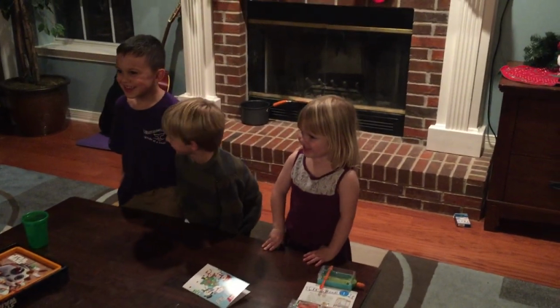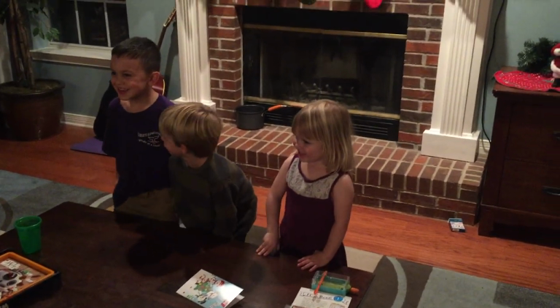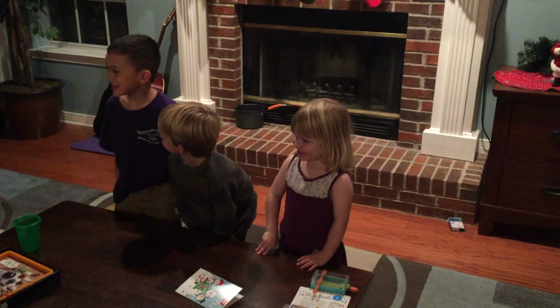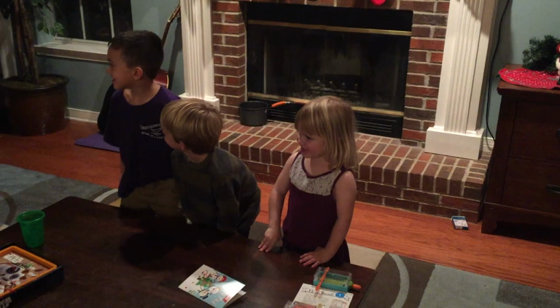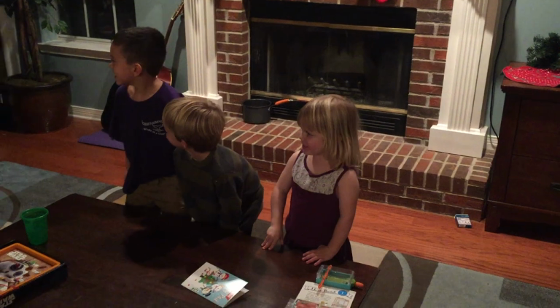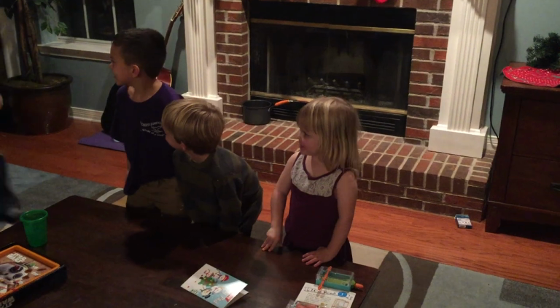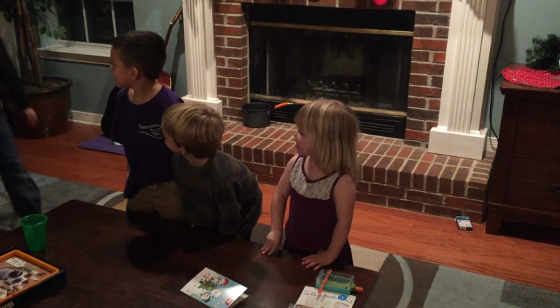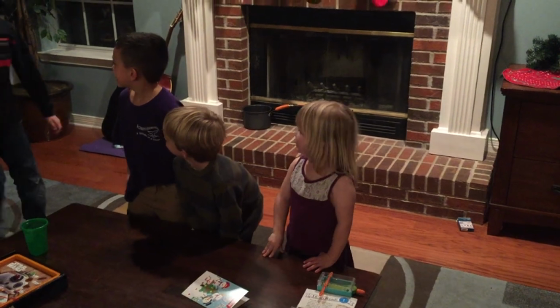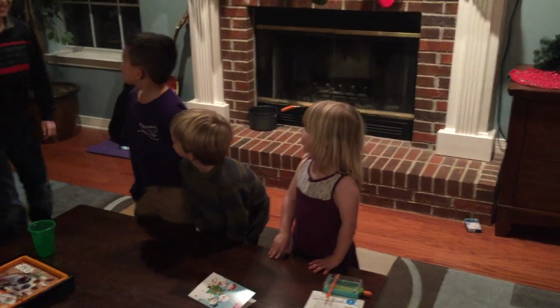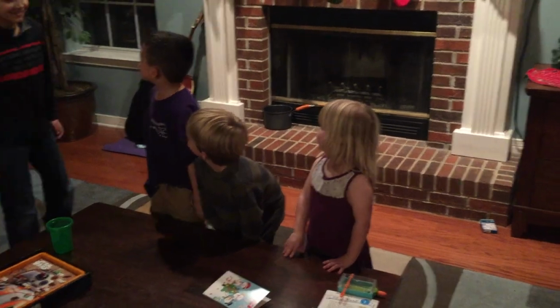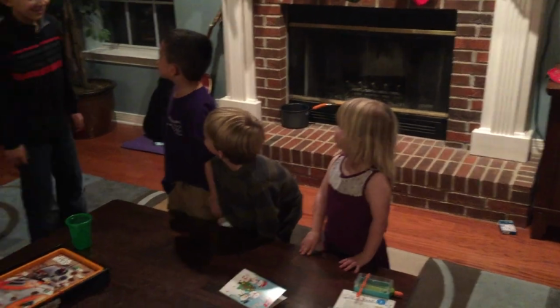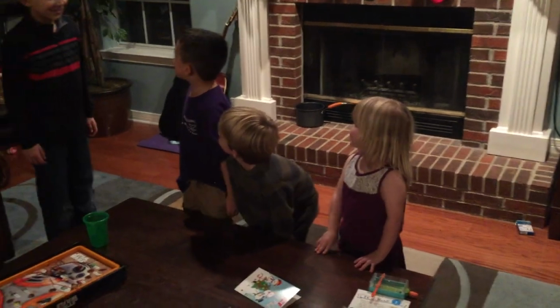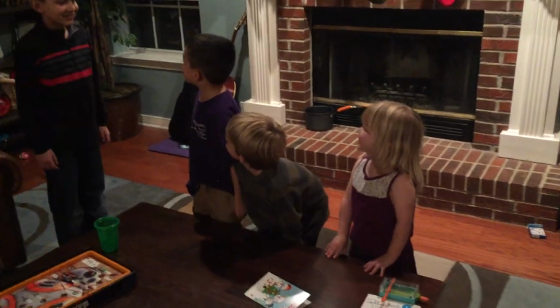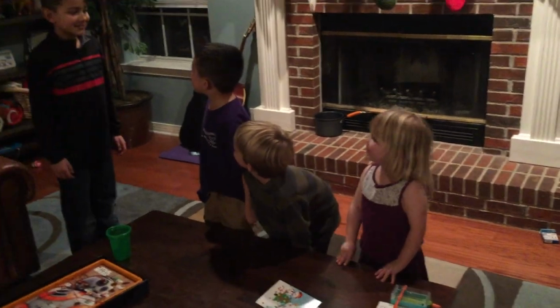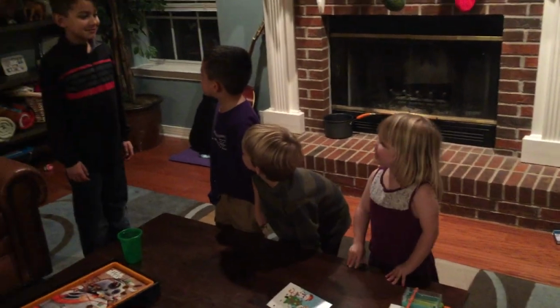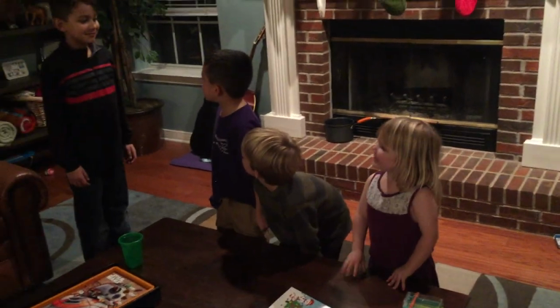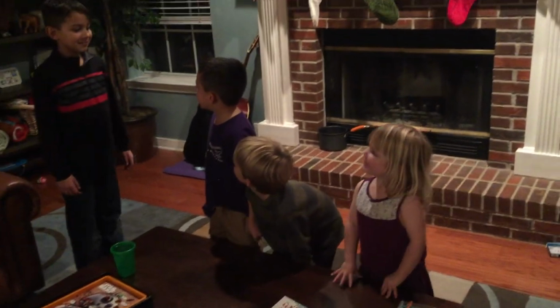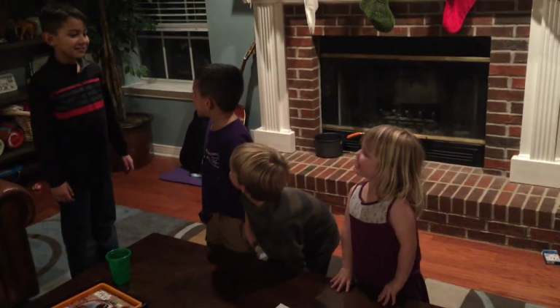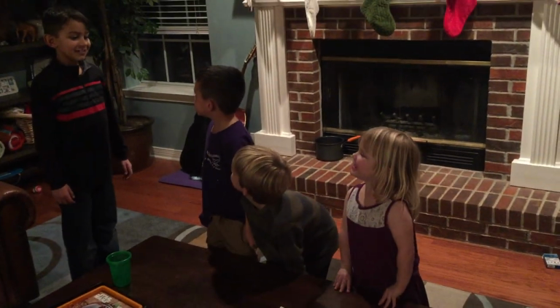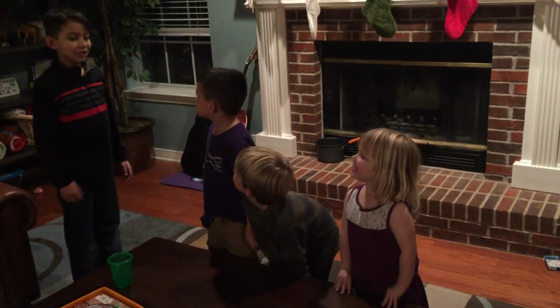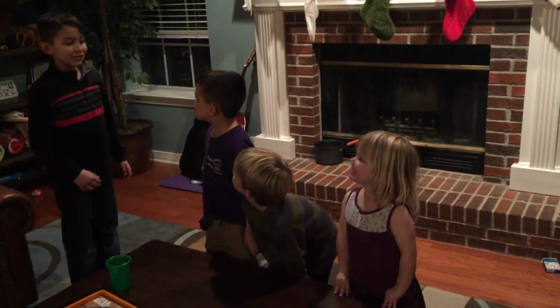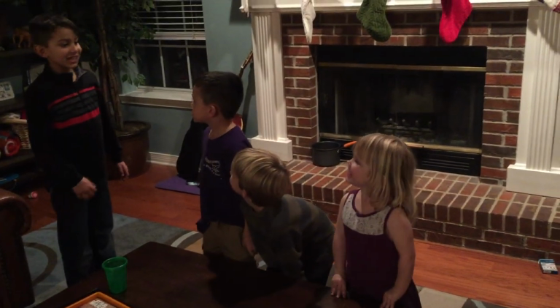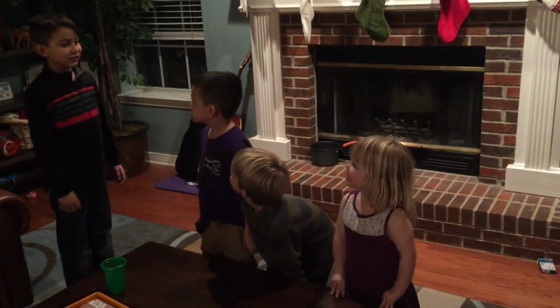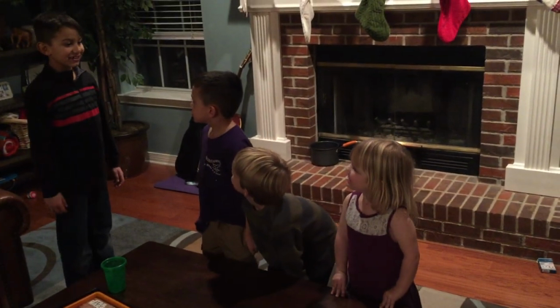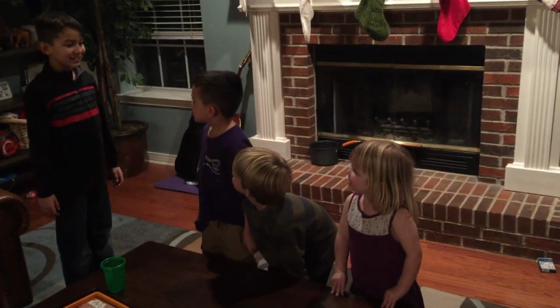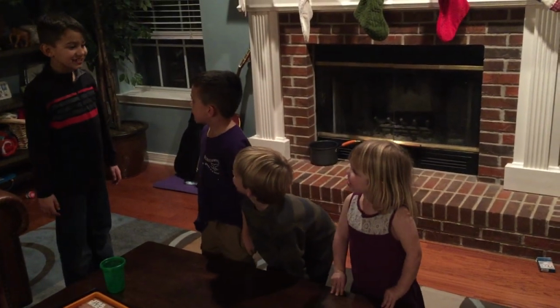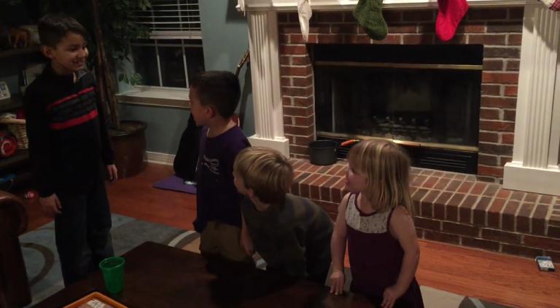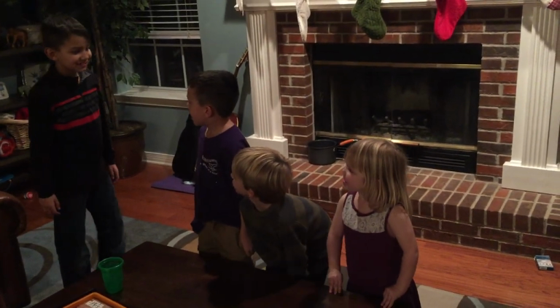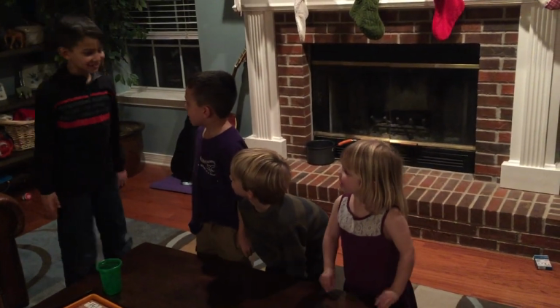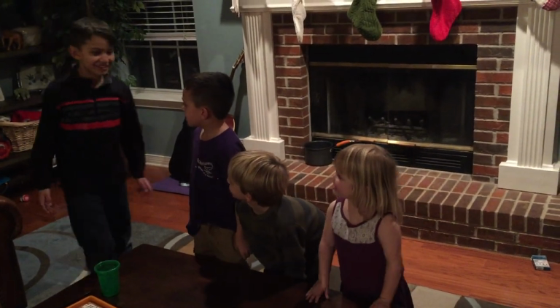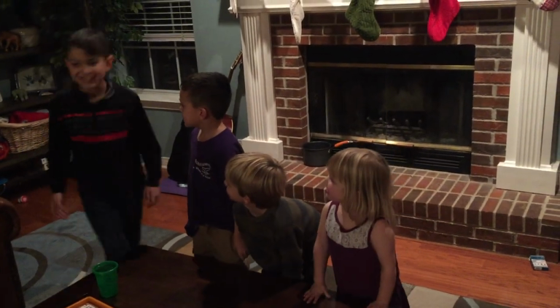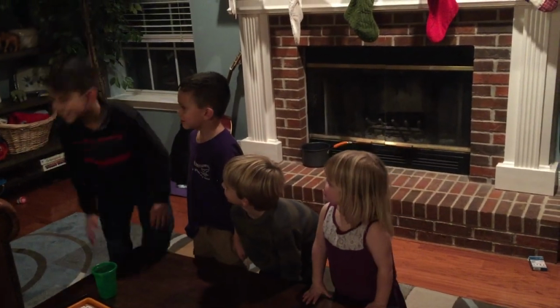Hey, what are you guys doing? Sitting on an invisible bench. Oh, can I join you? Yeah. Thanks.